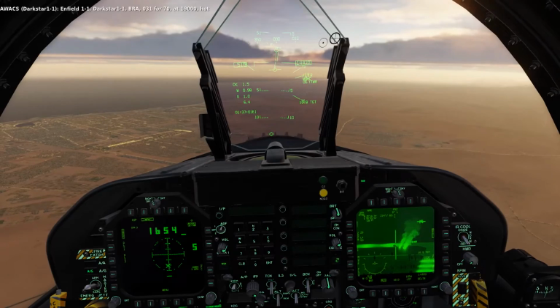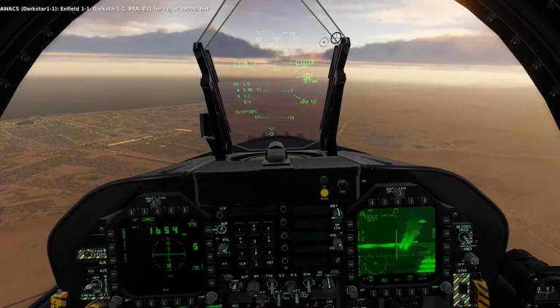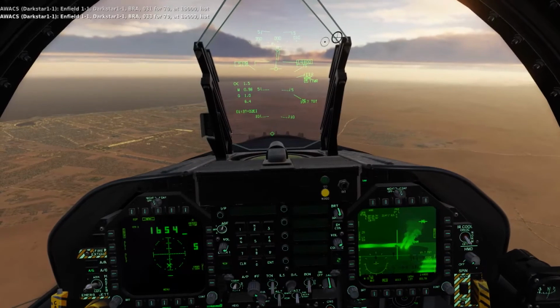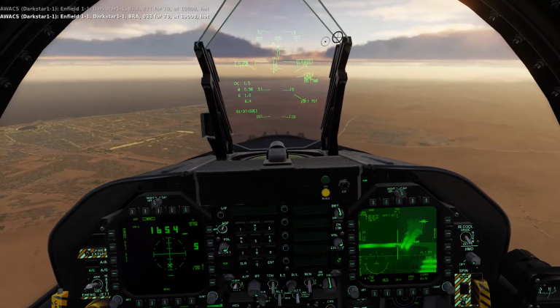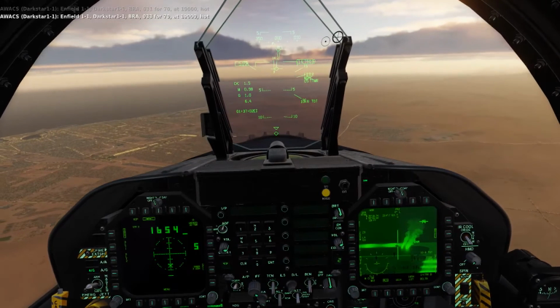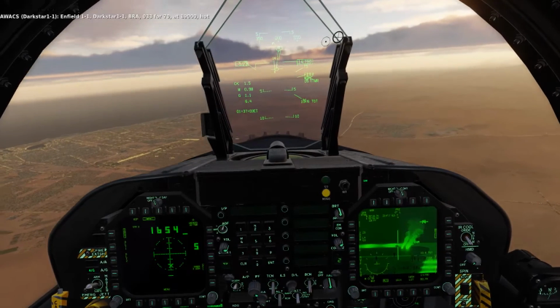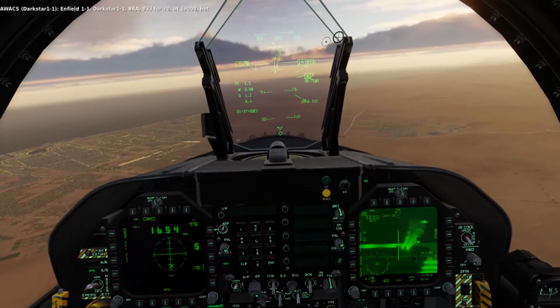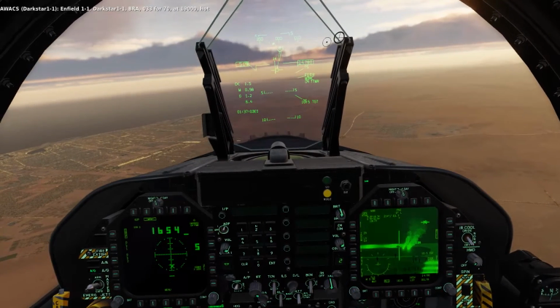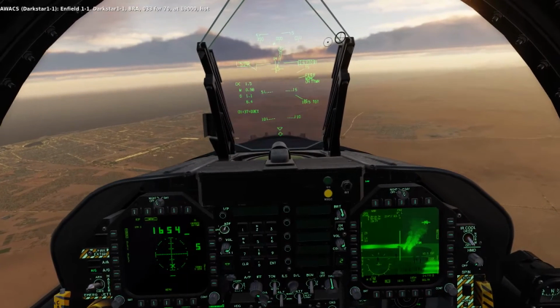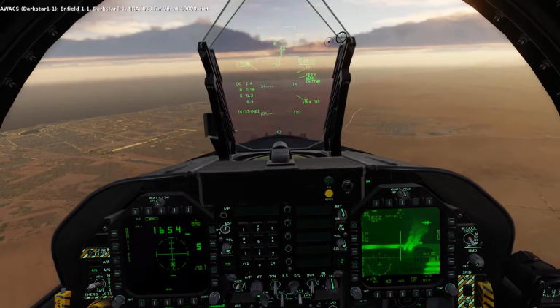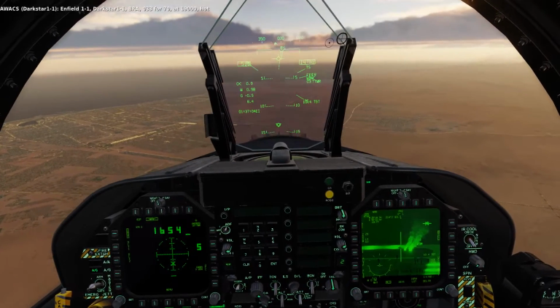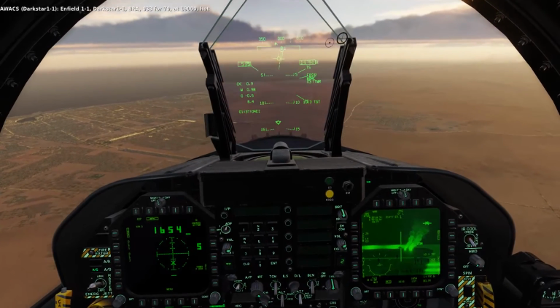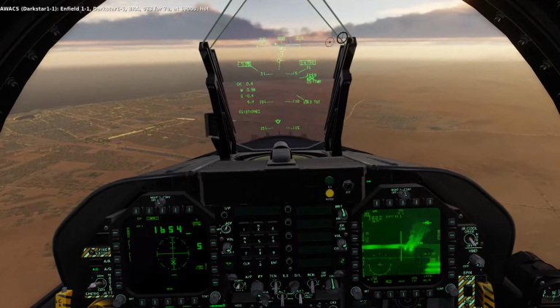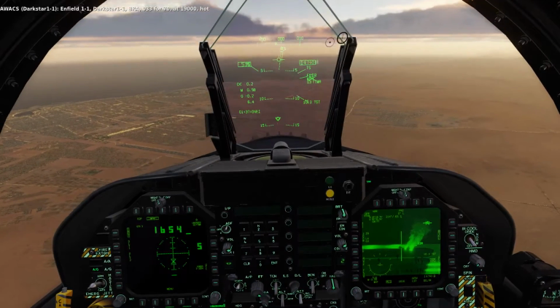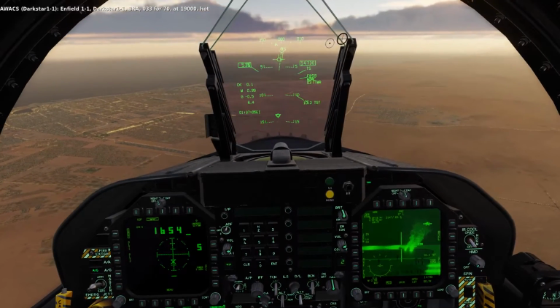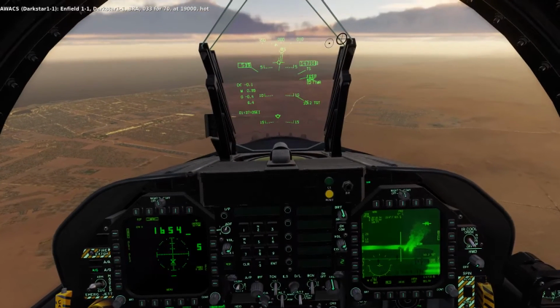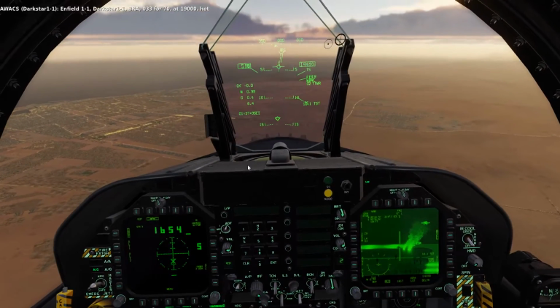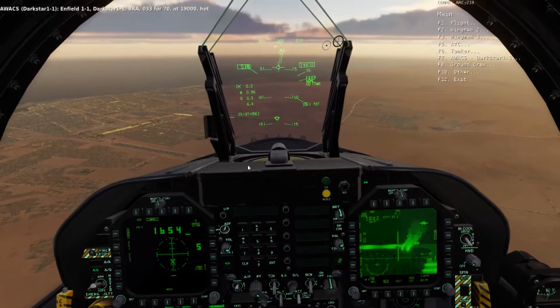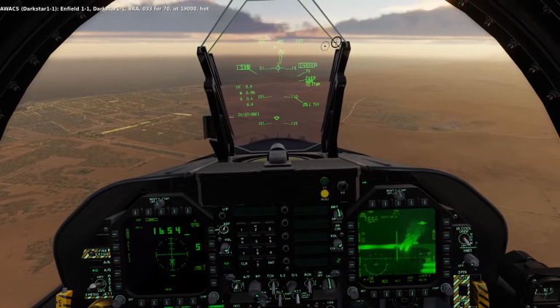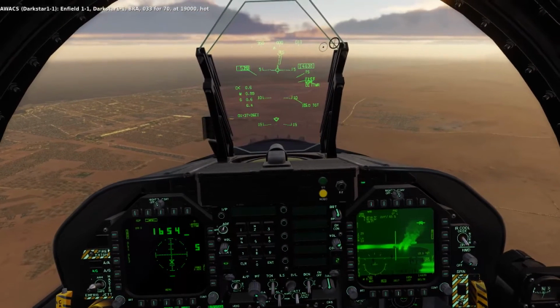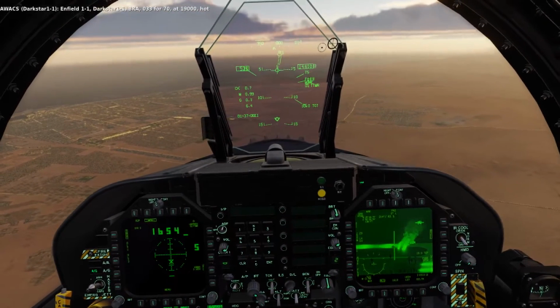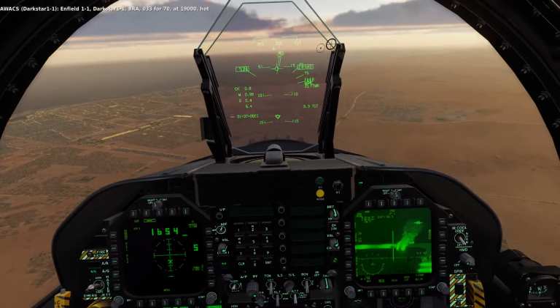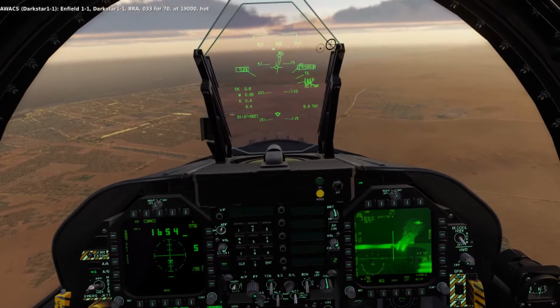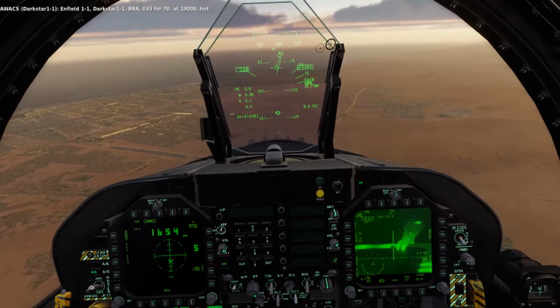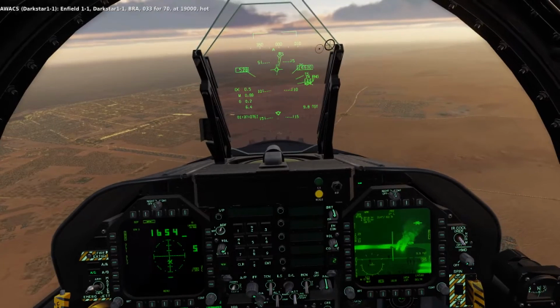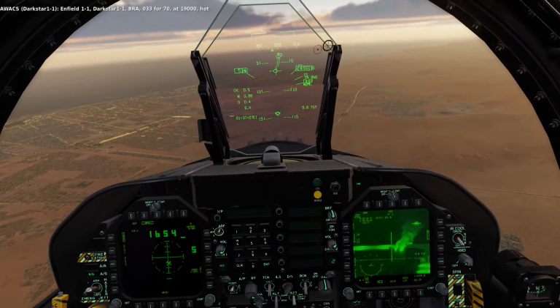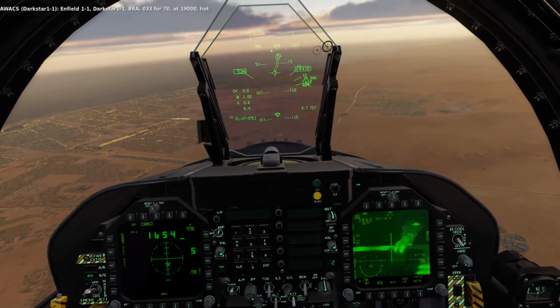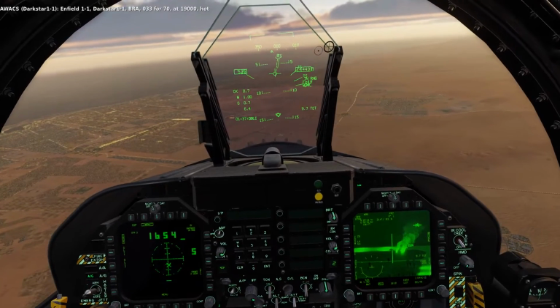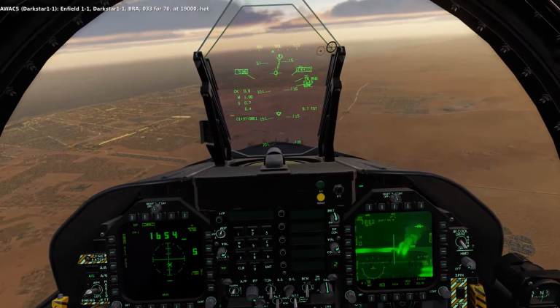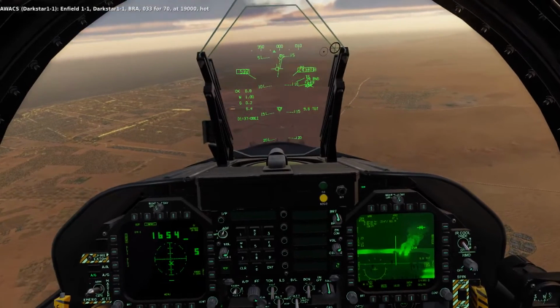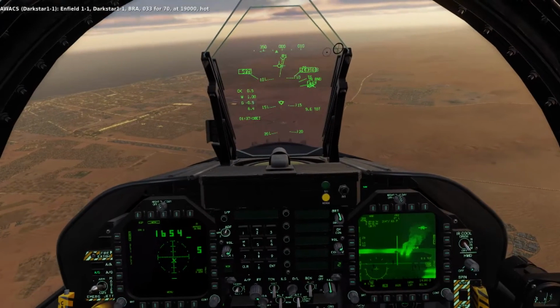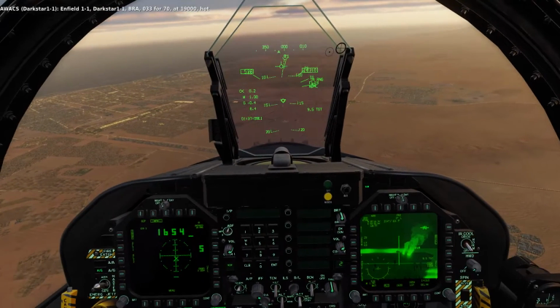Alright, ready to run. Ready to run 1-1-1-0-3-3-4-70, at 19,000 knots.